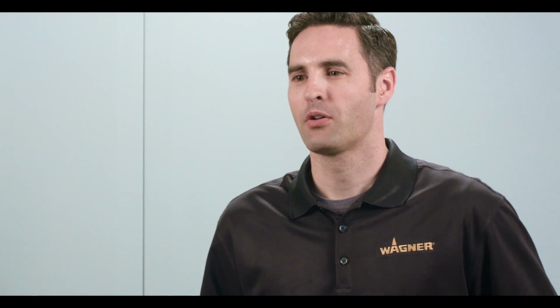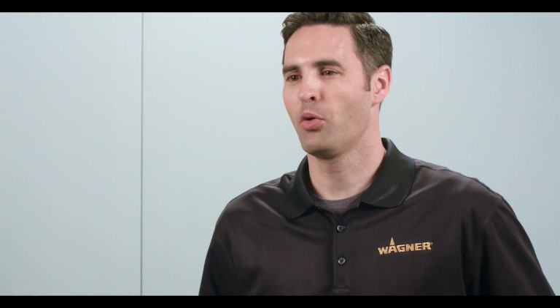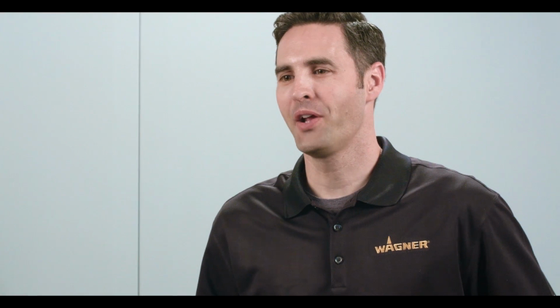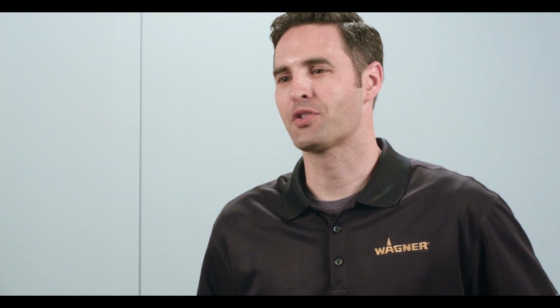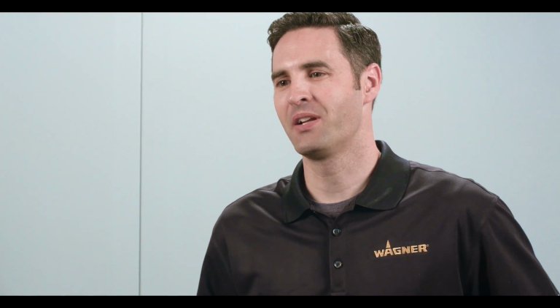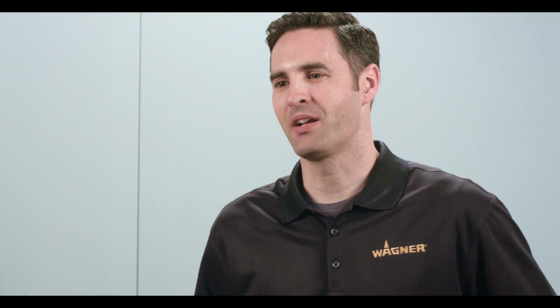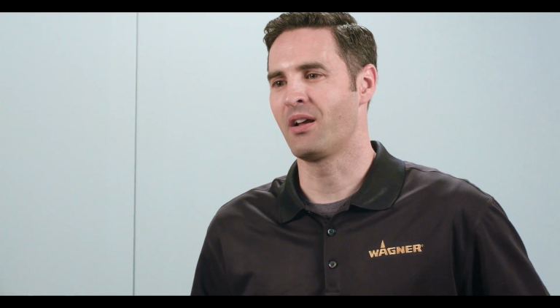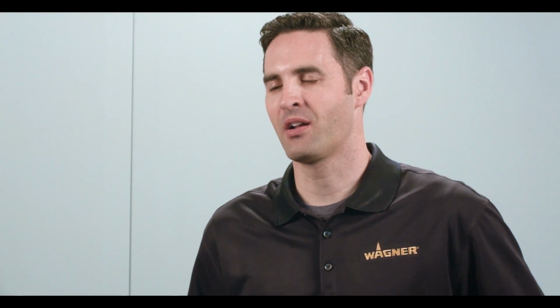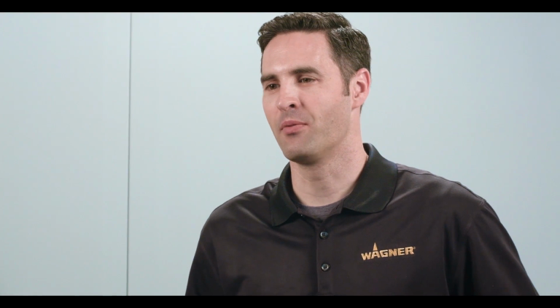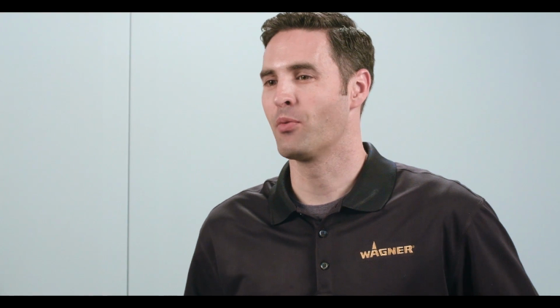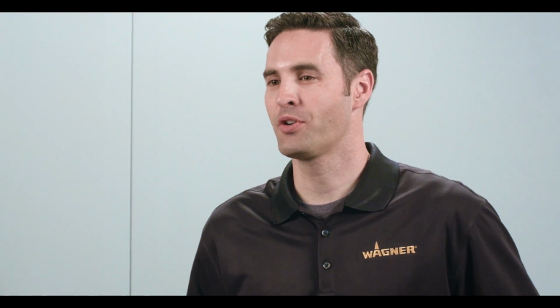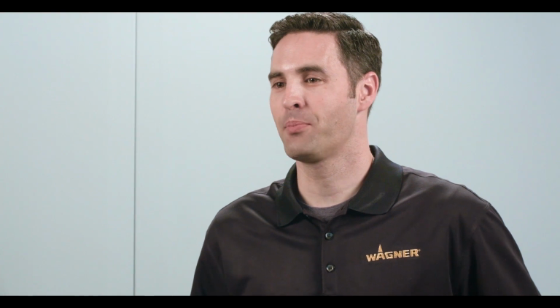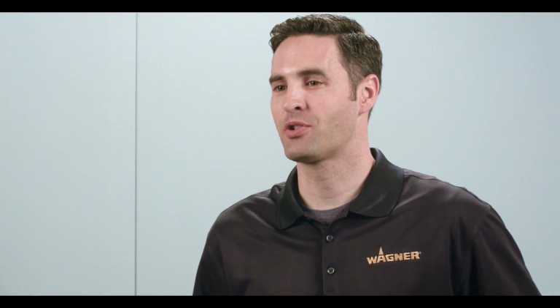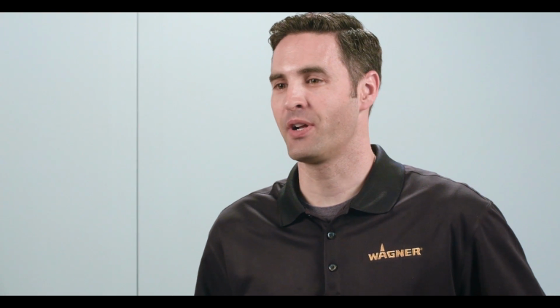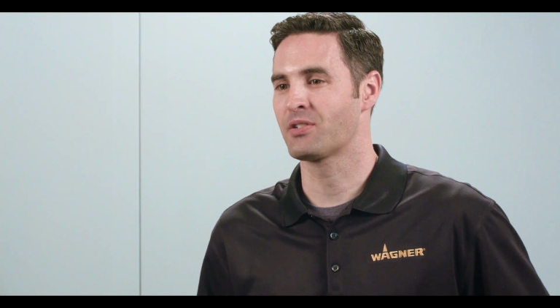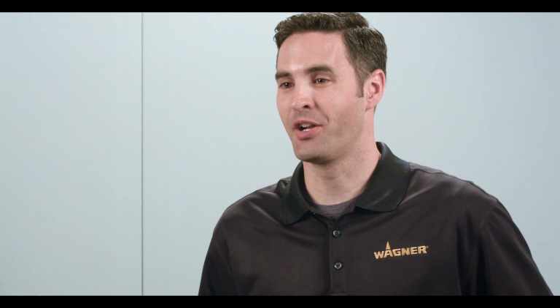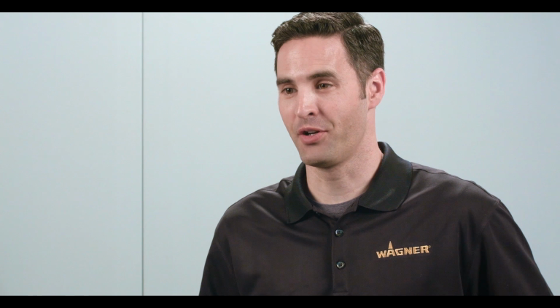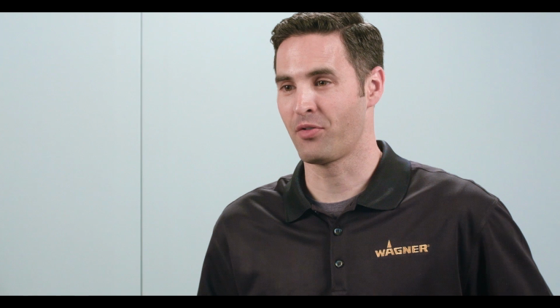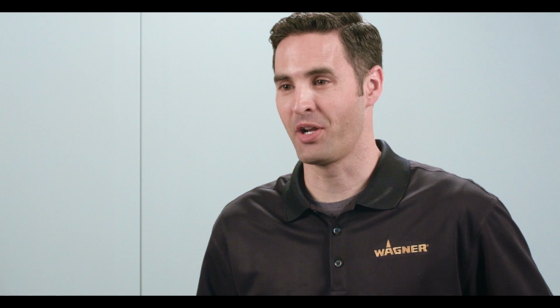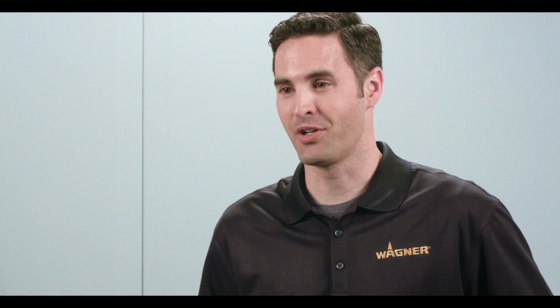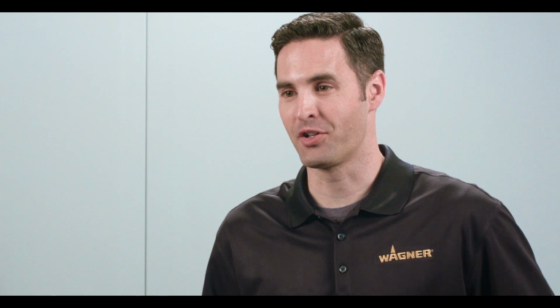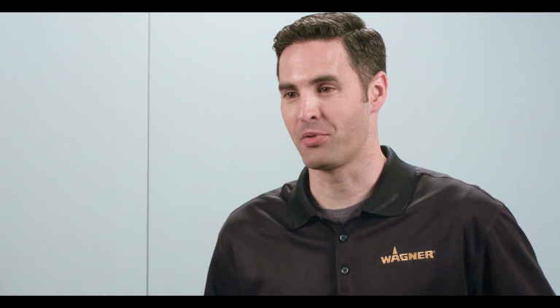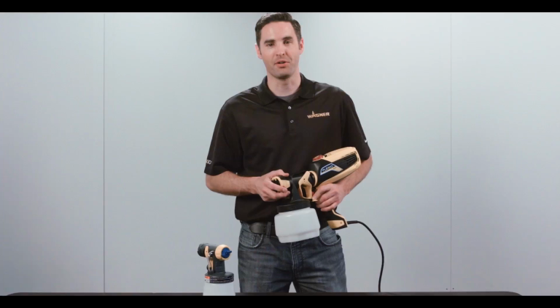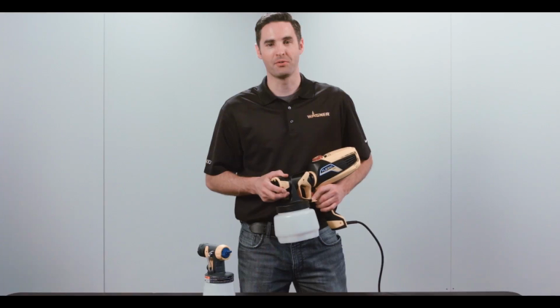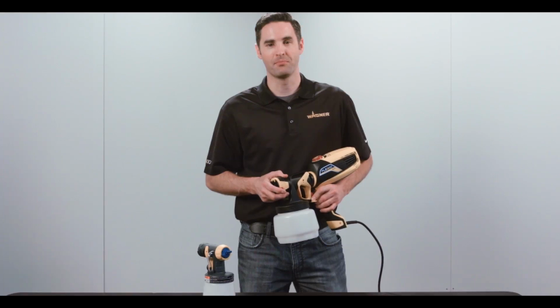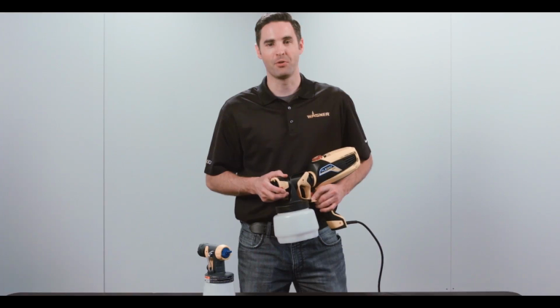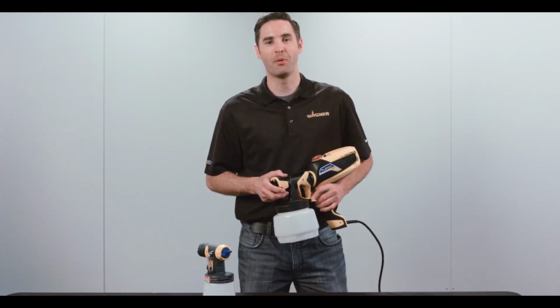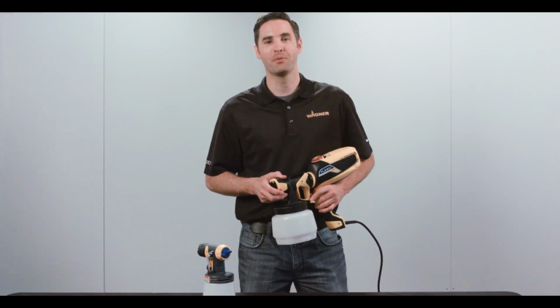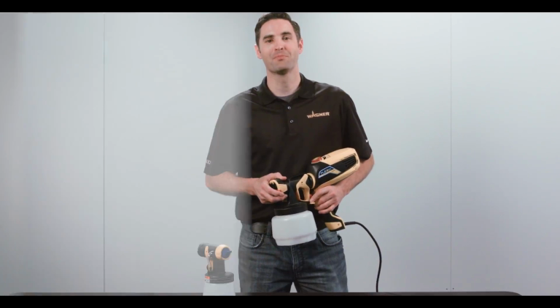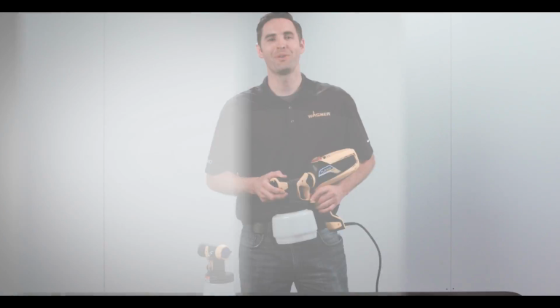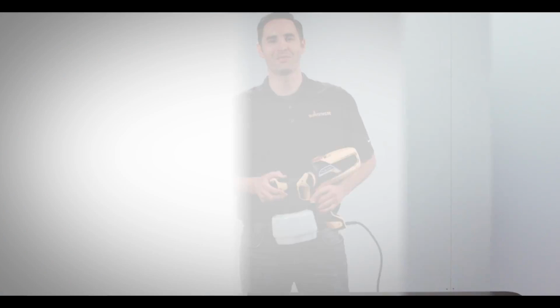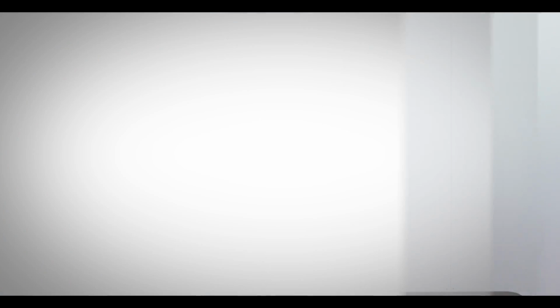Go to wagnerspratech.com for more tips and tricks and other information on our sprayers. And remember, paint smart.